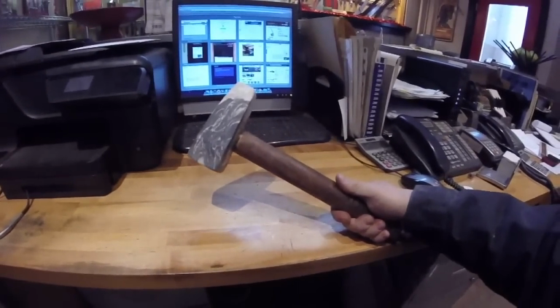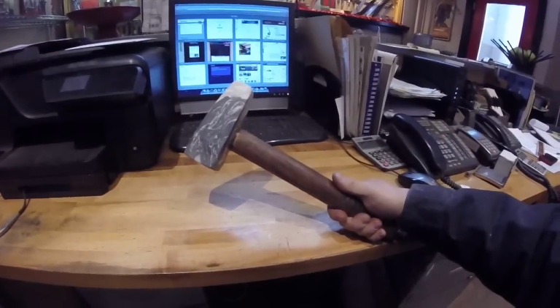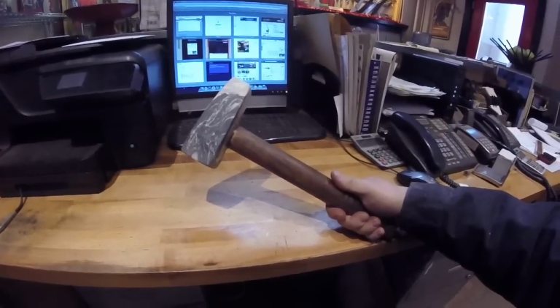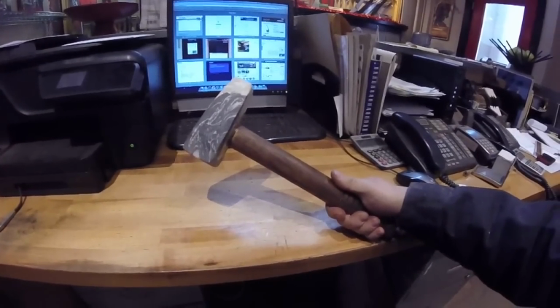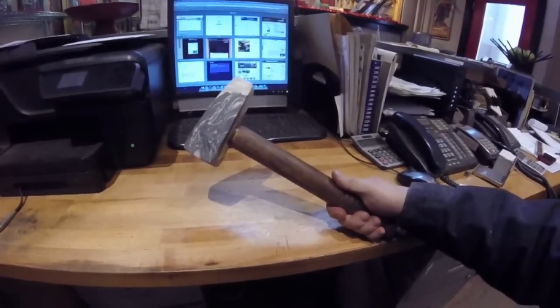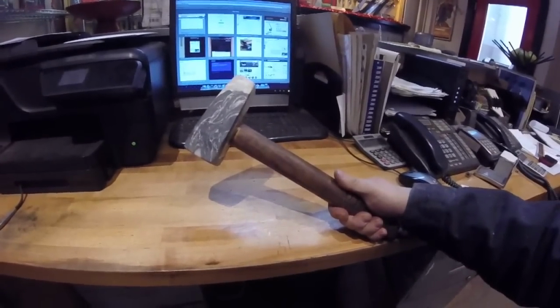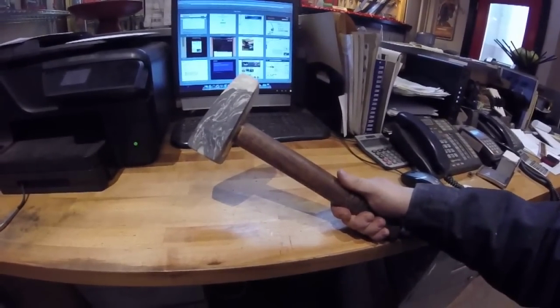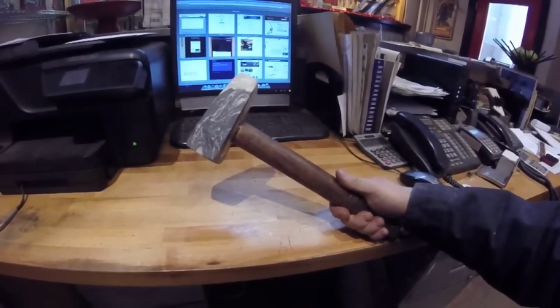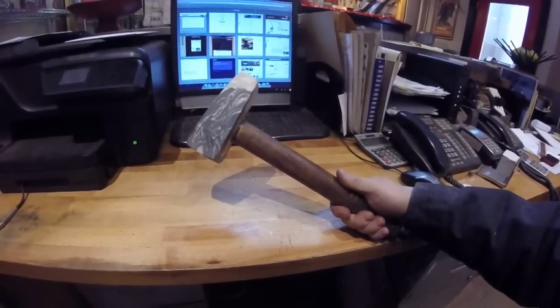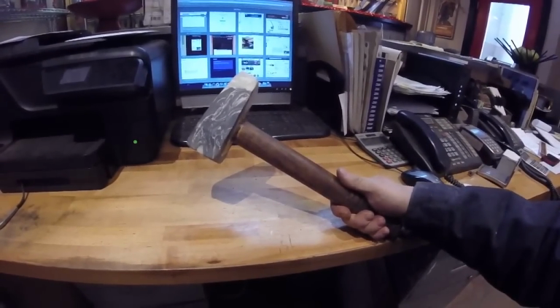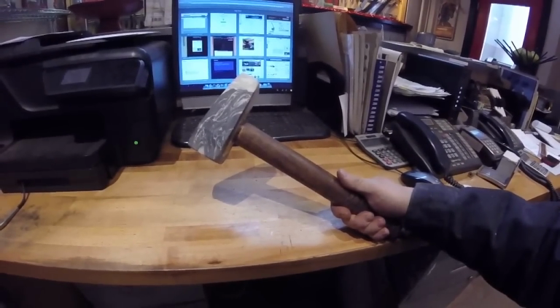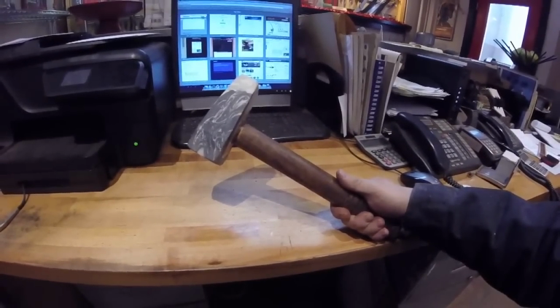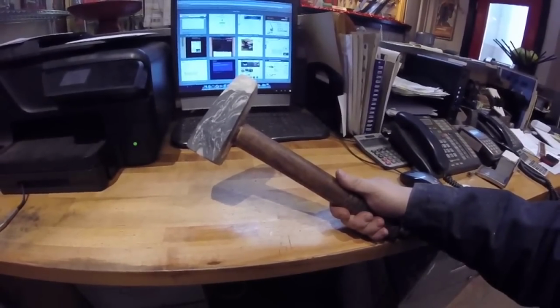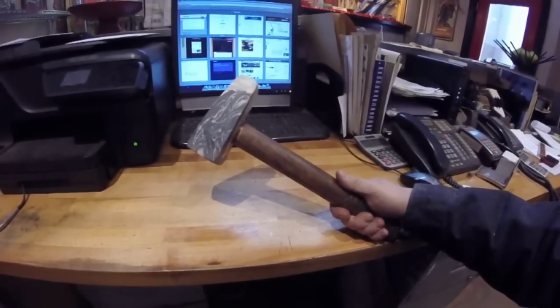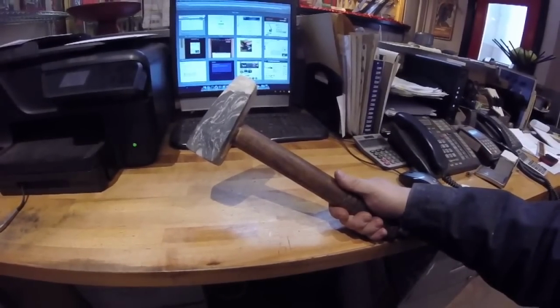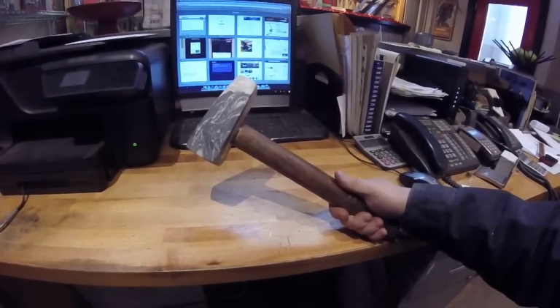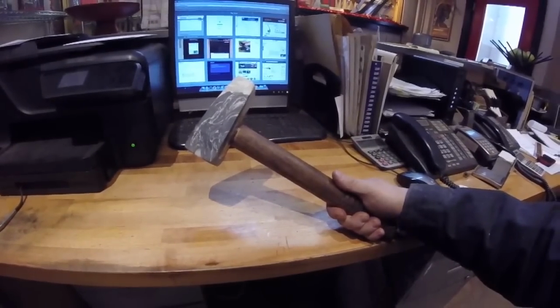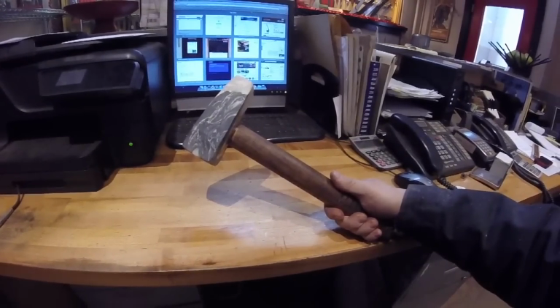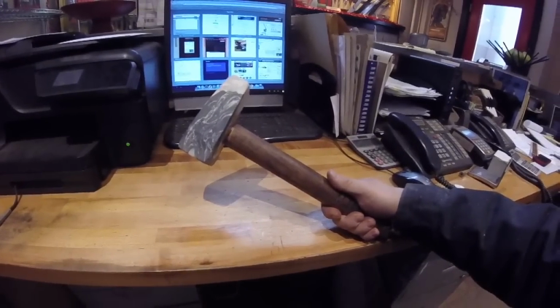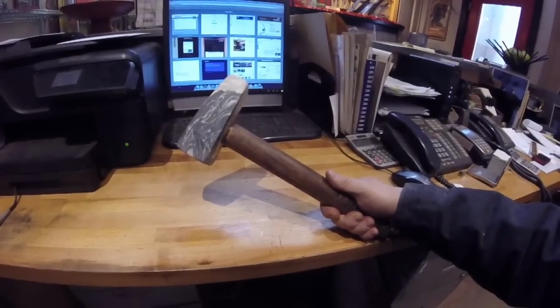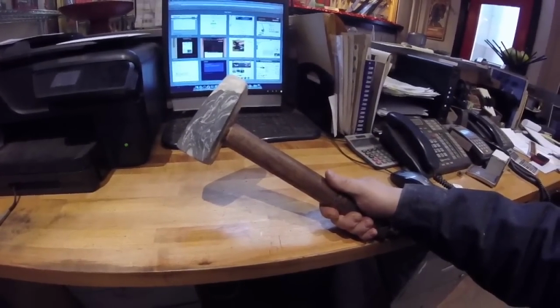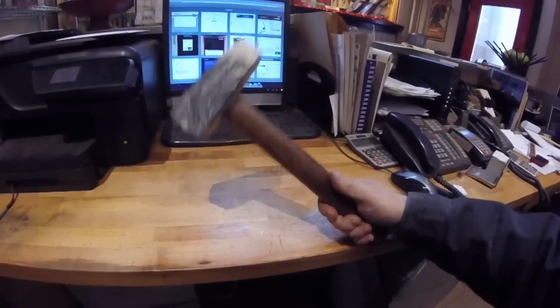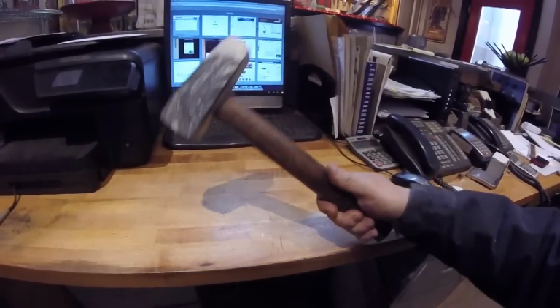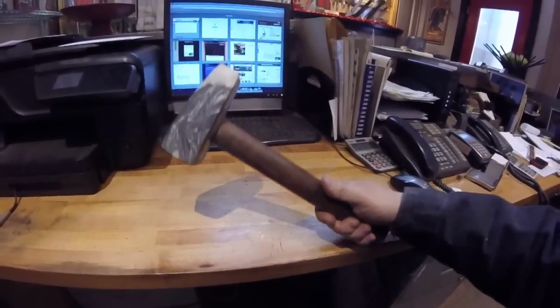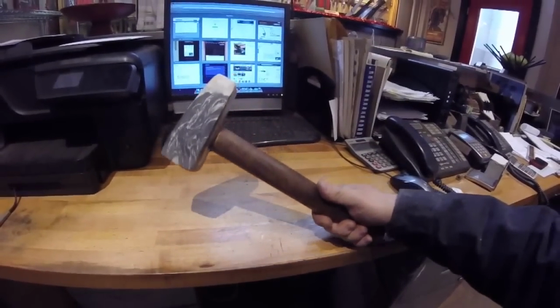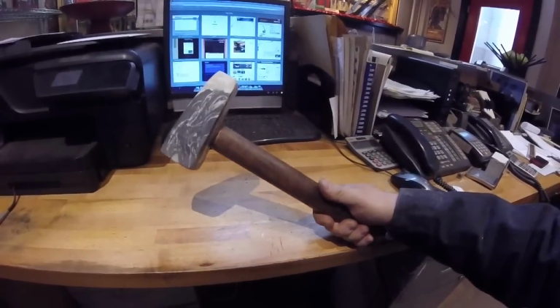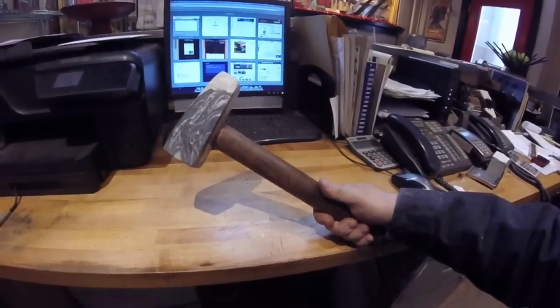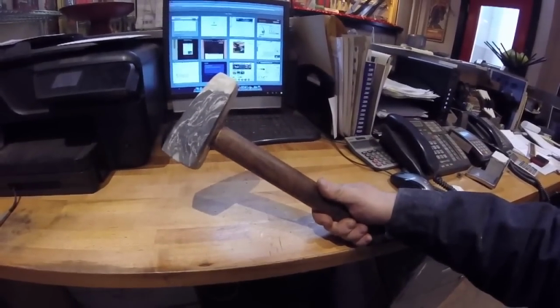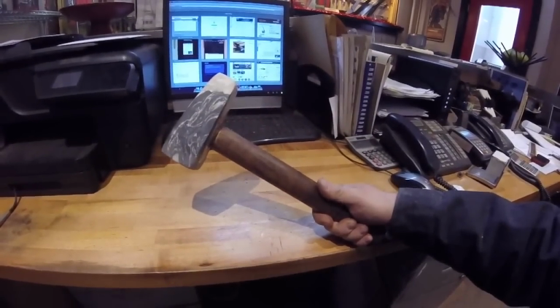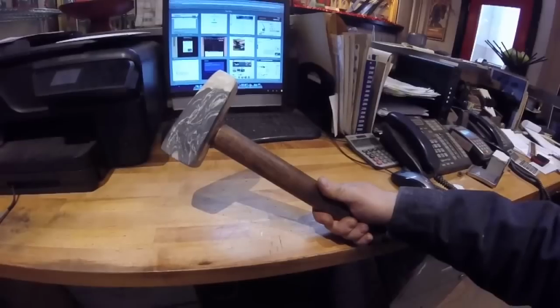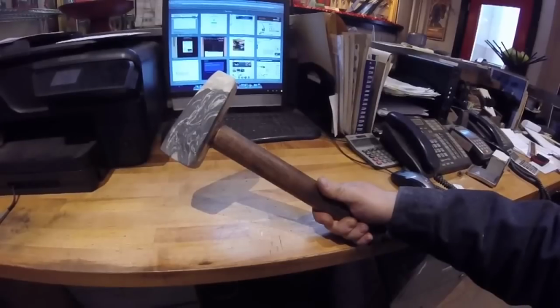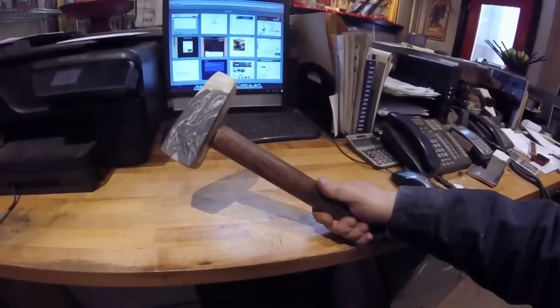What's up guys, welcome to Unsanctioned Fabrication. I got a new project for you today. We're going to make this hammer. So let's get going.